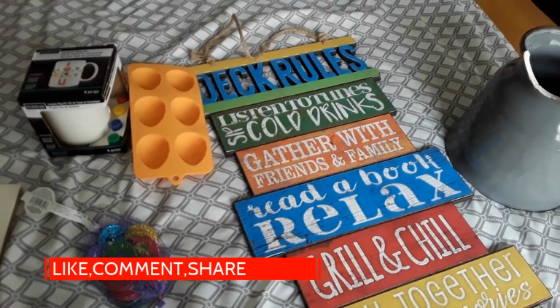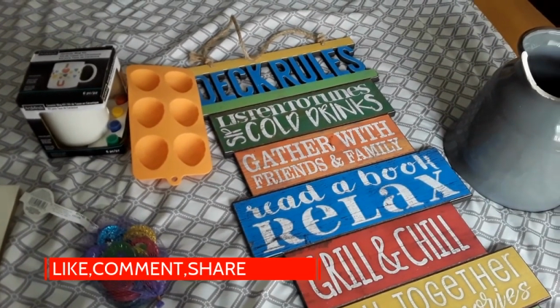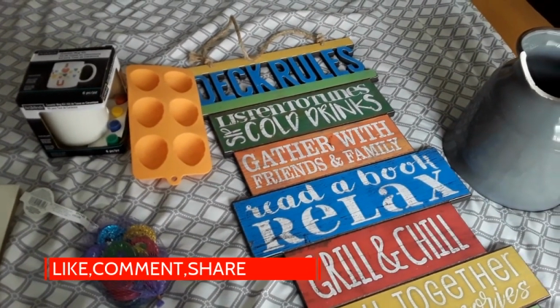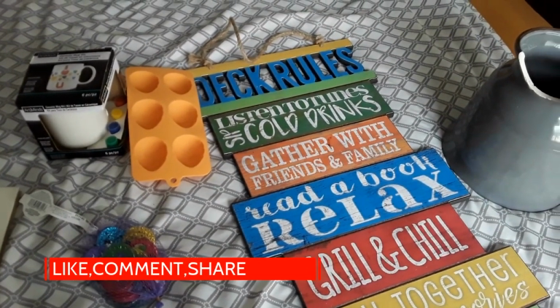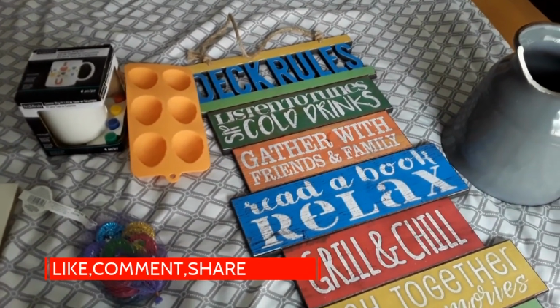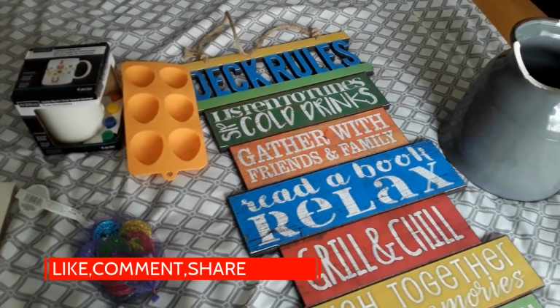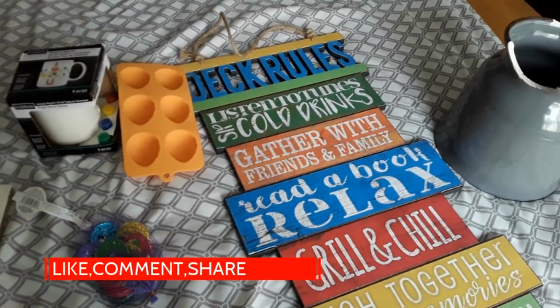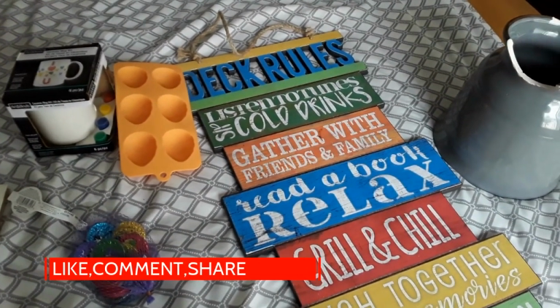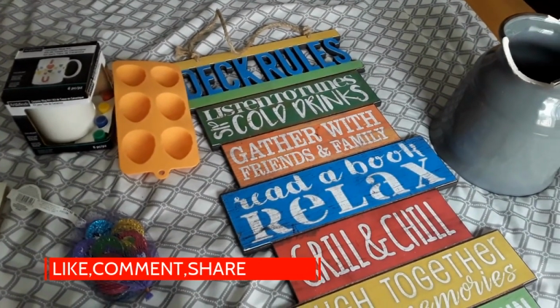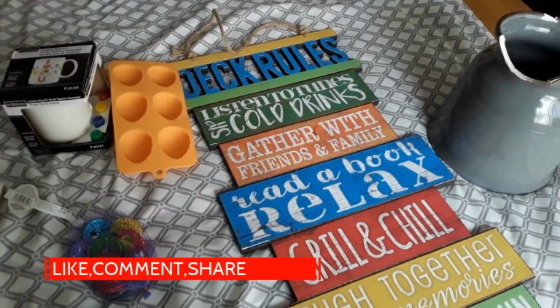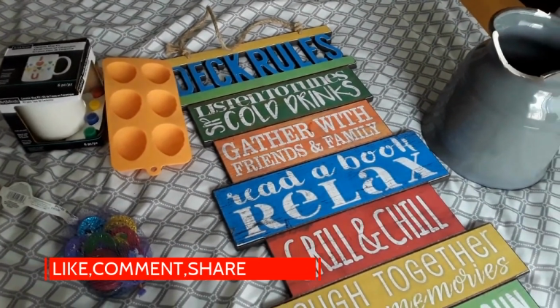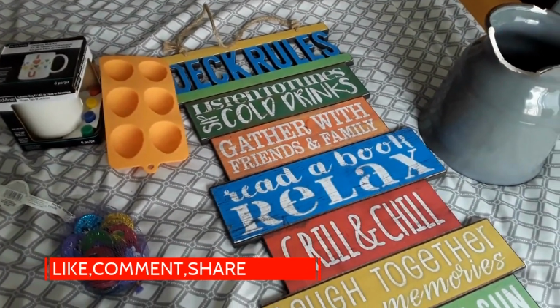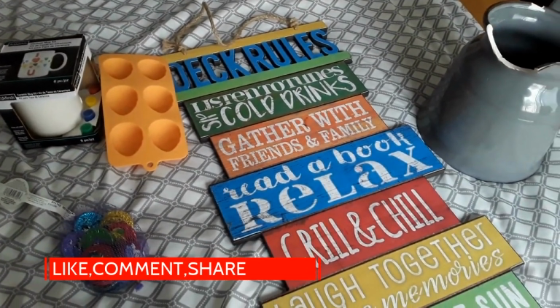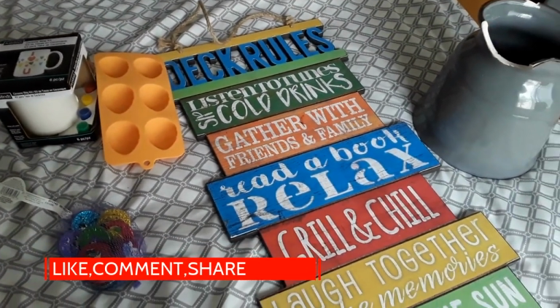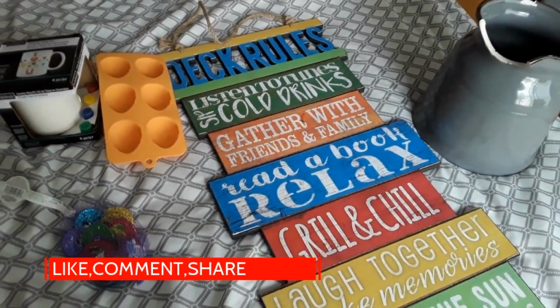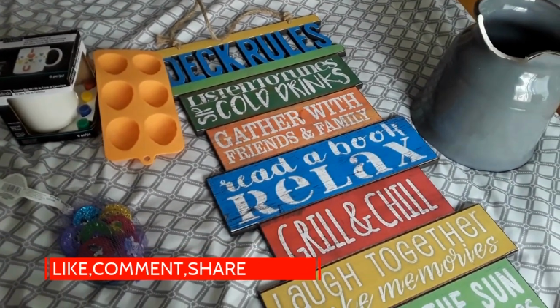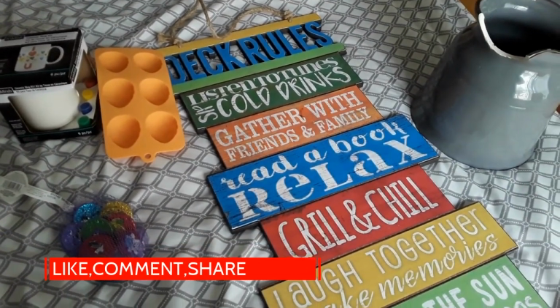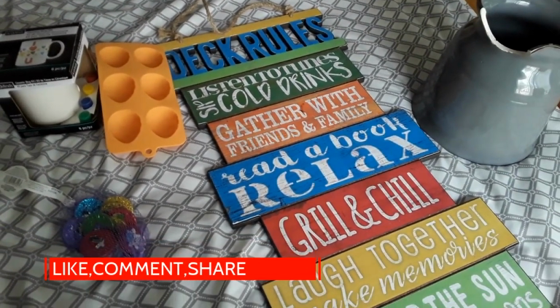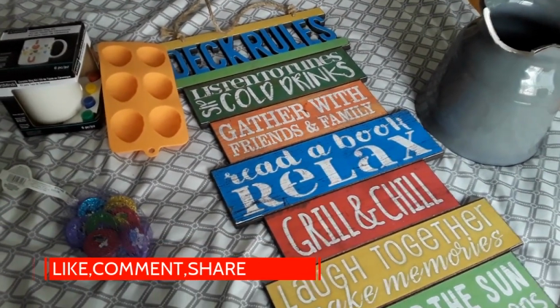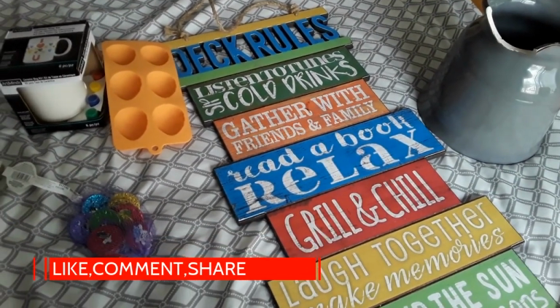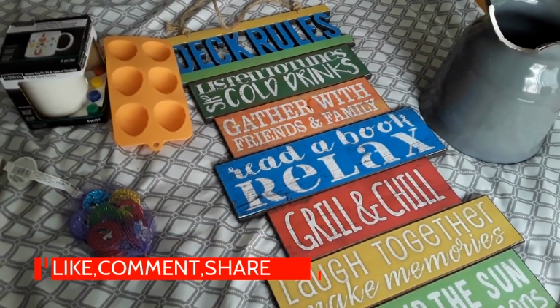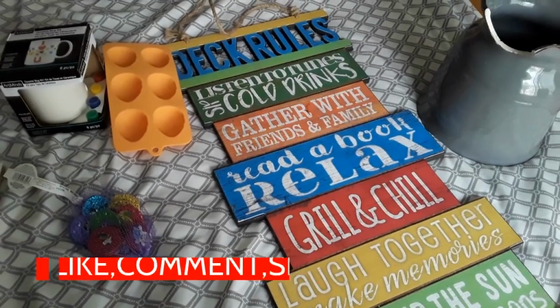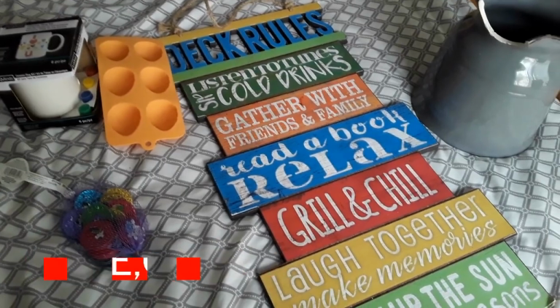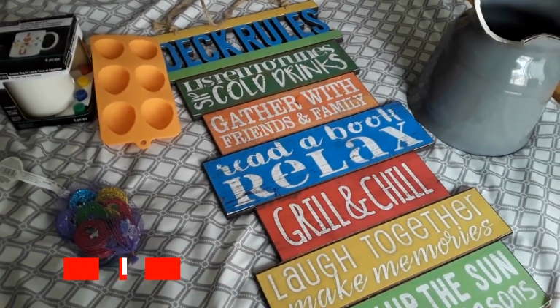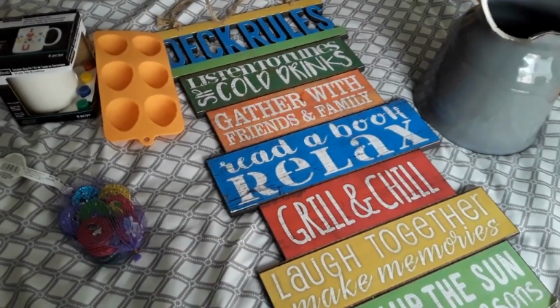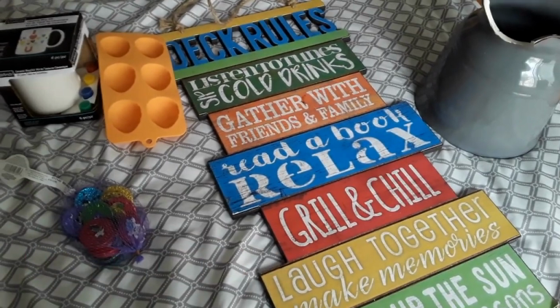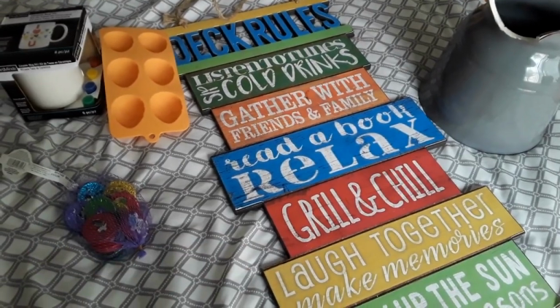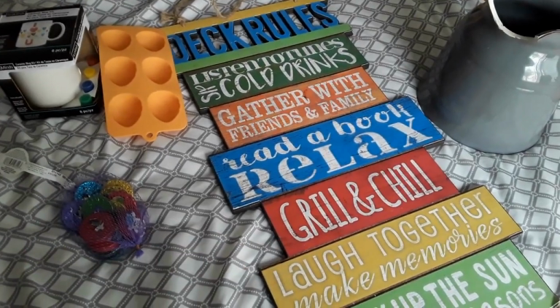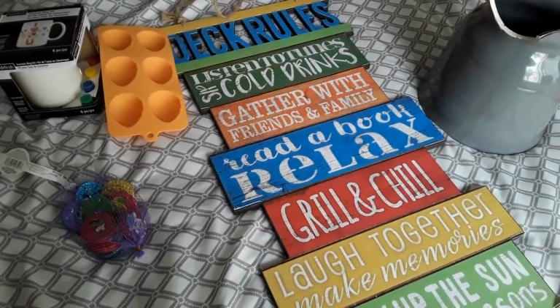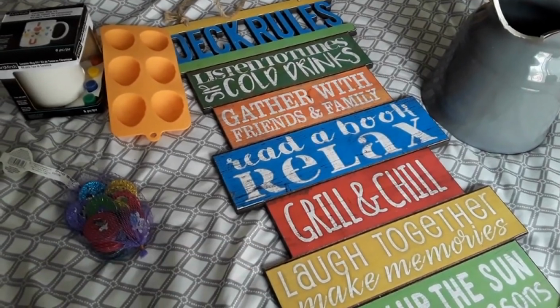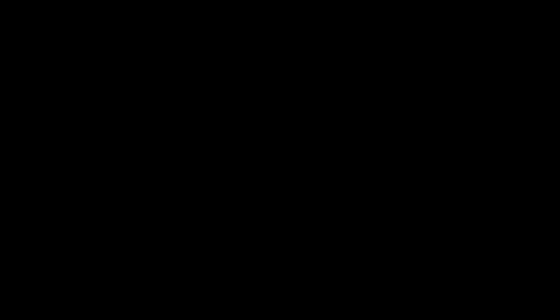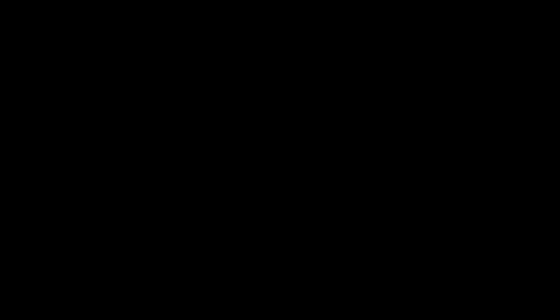If you haven't subscribed to my channel, please hit that subscribe button, hit me with a like, and I'll see you on the next dive.